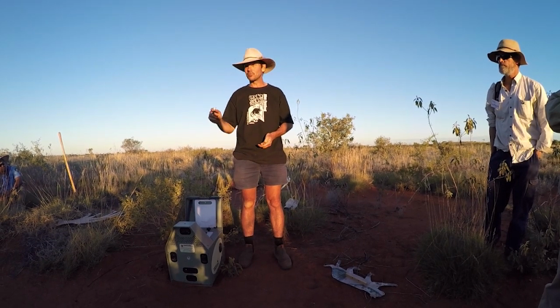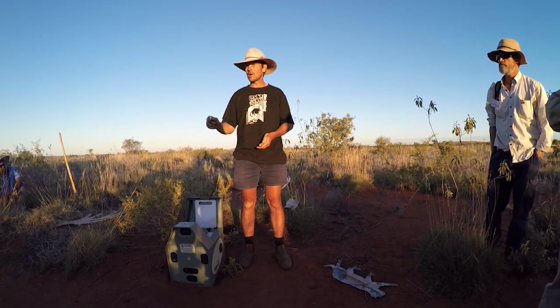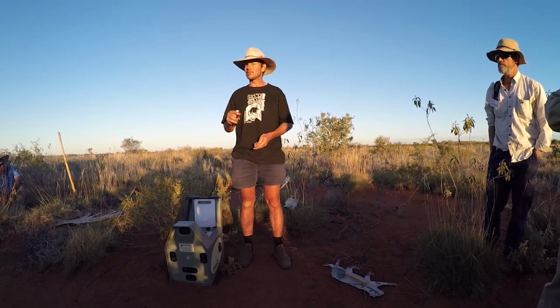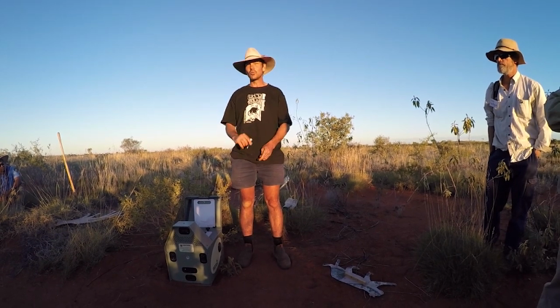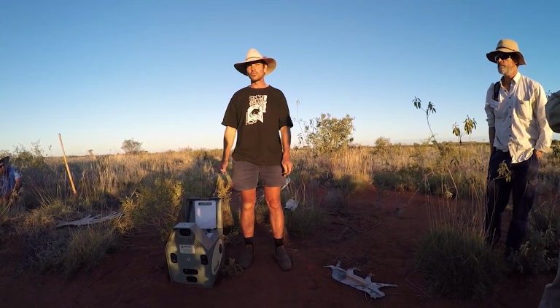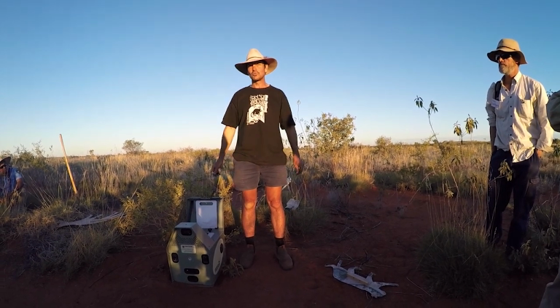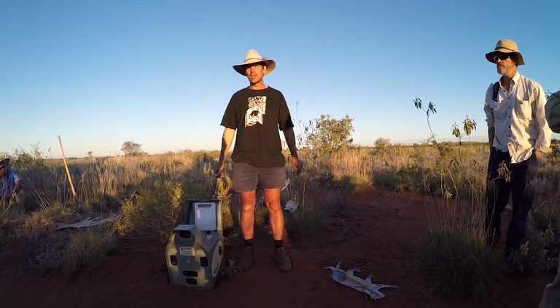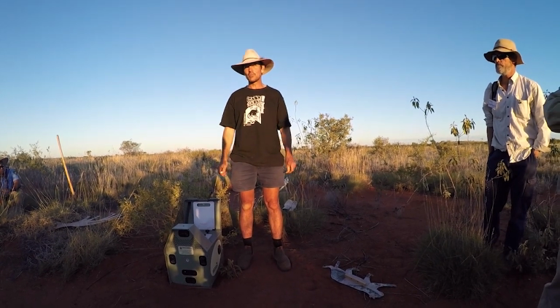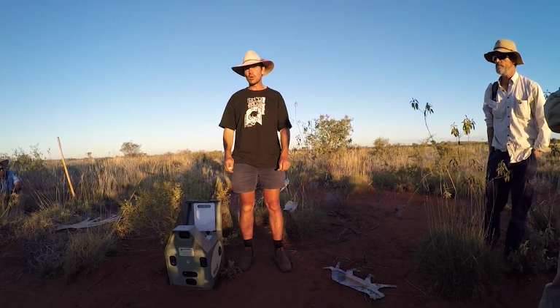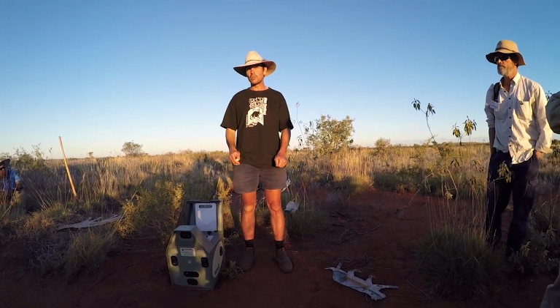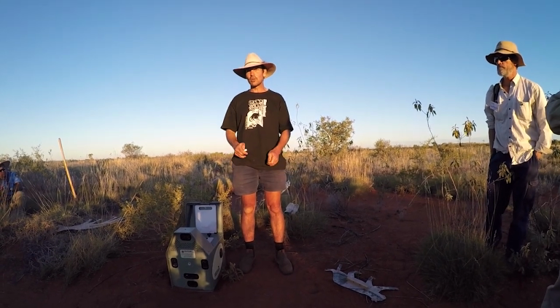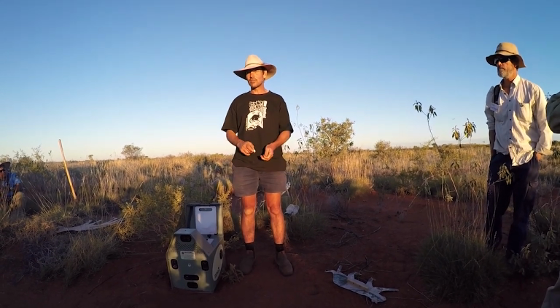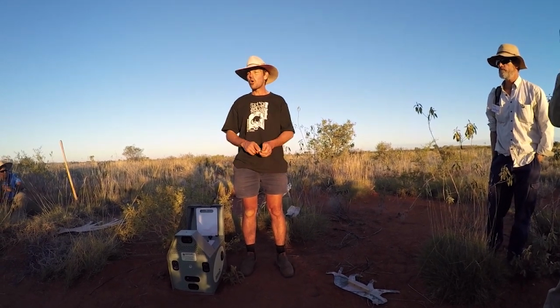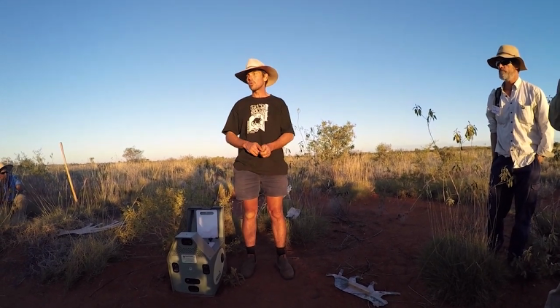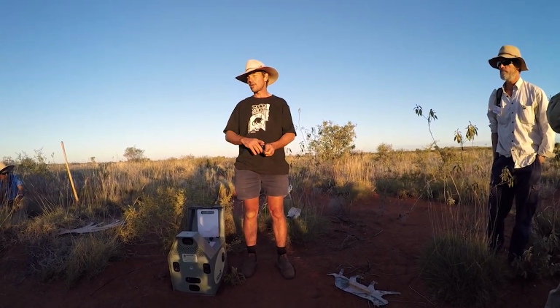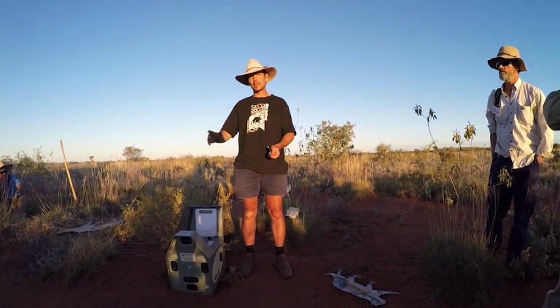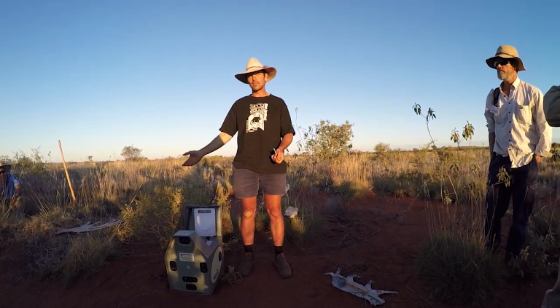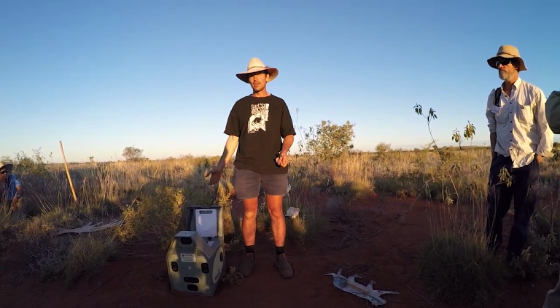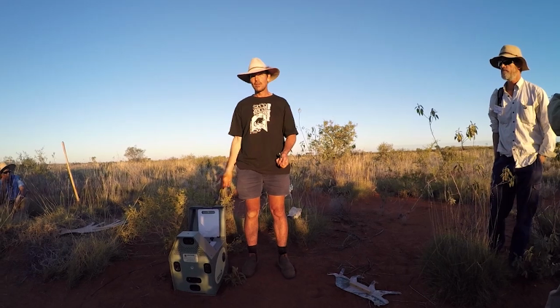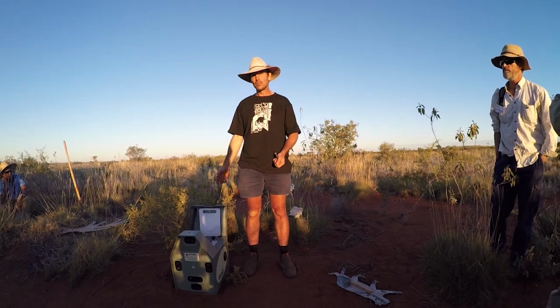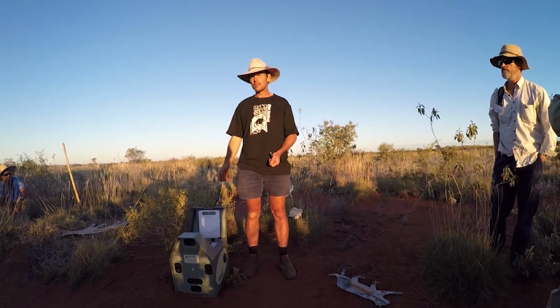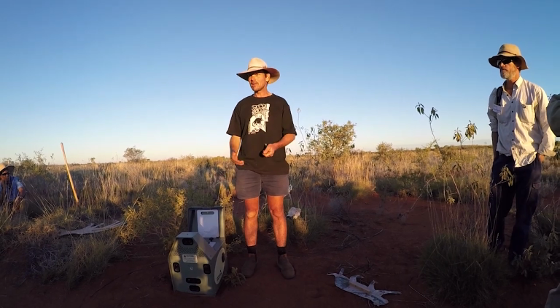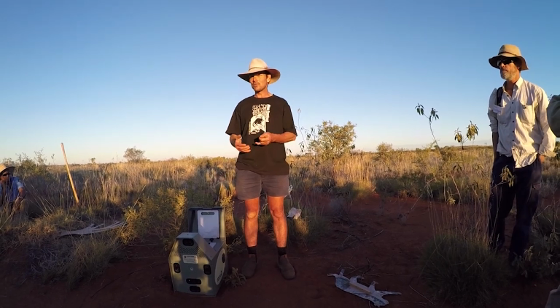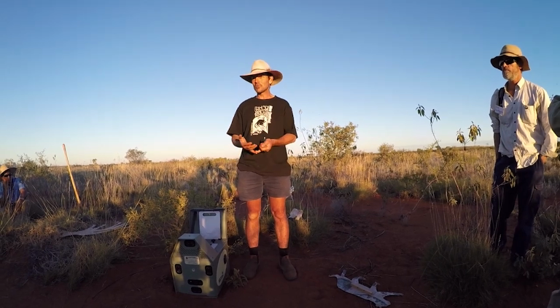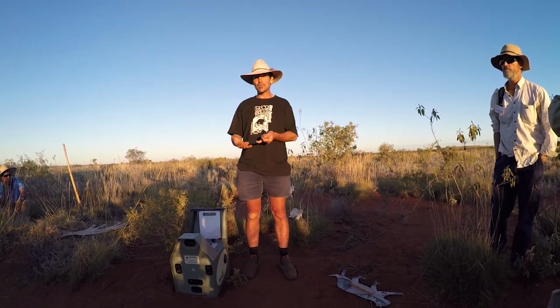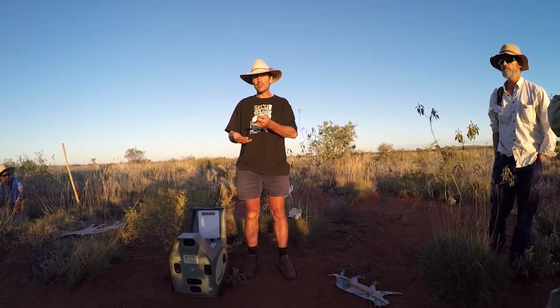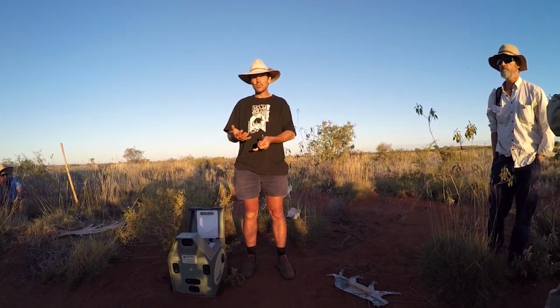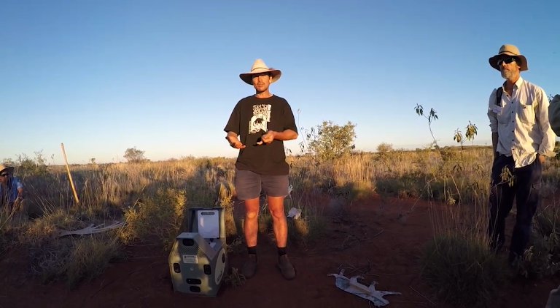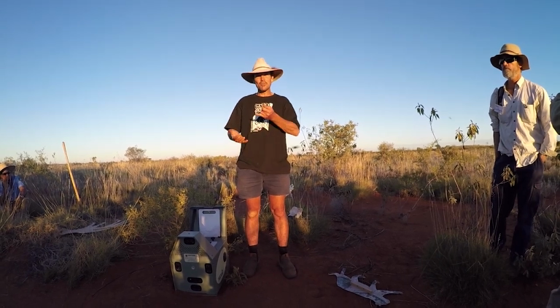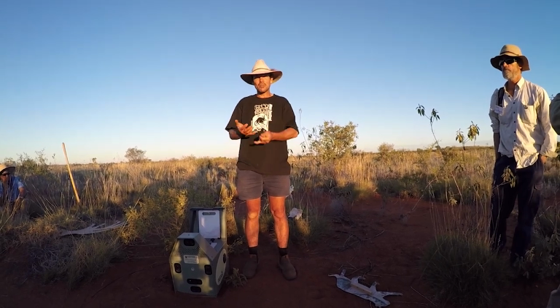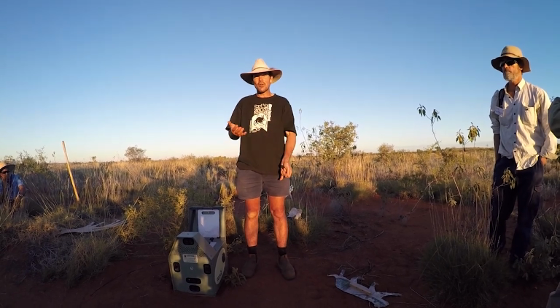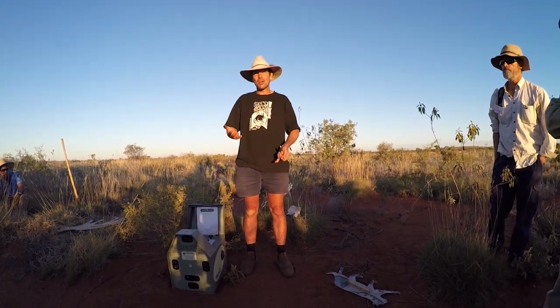It's just one of the tools. We've got a whole lot of other things — we've got to manage foxes, got to manage weeds, got to manage fire.